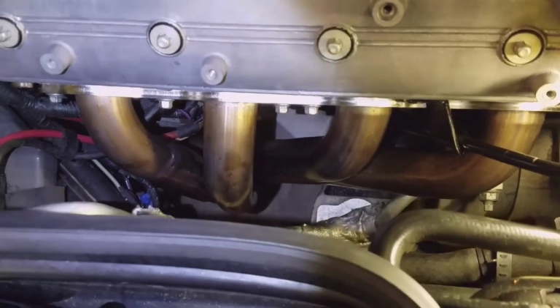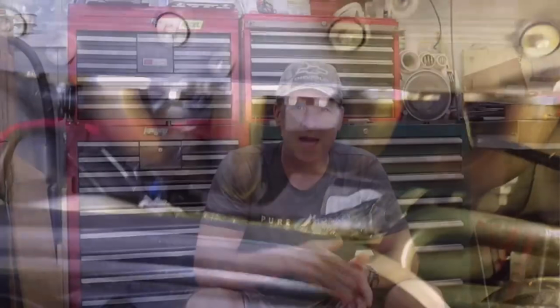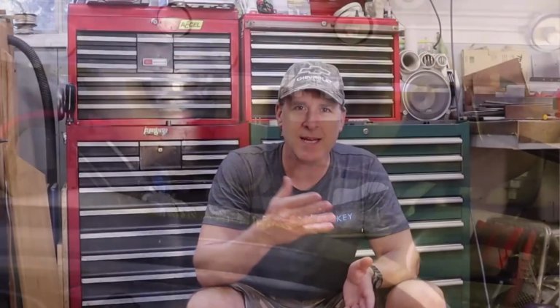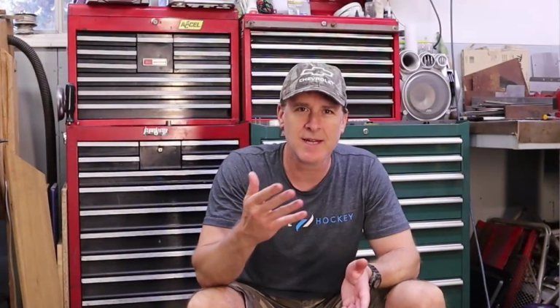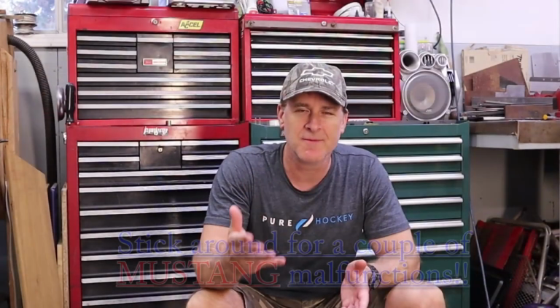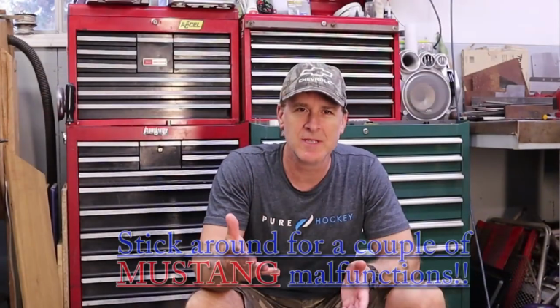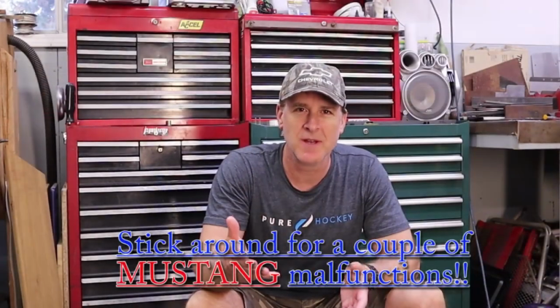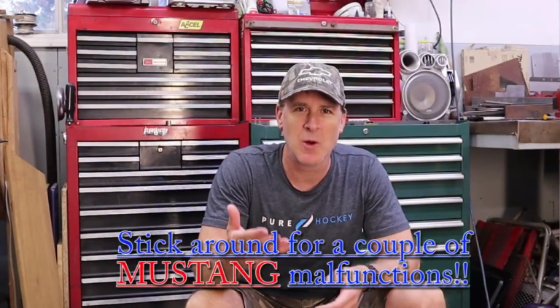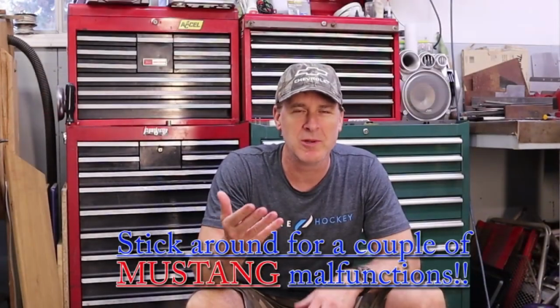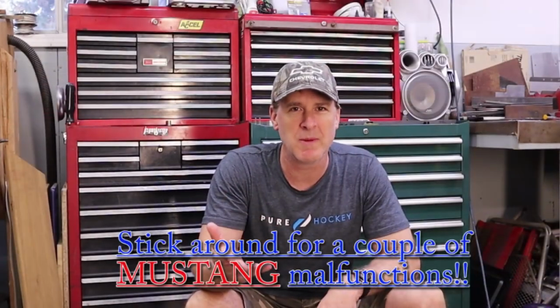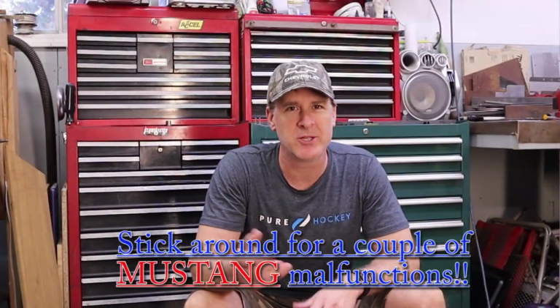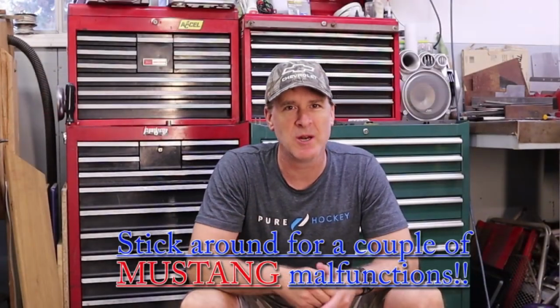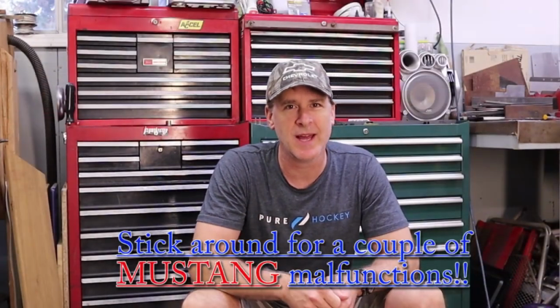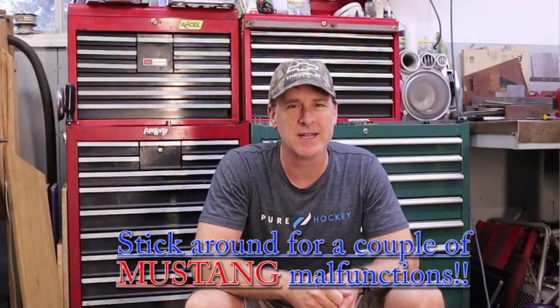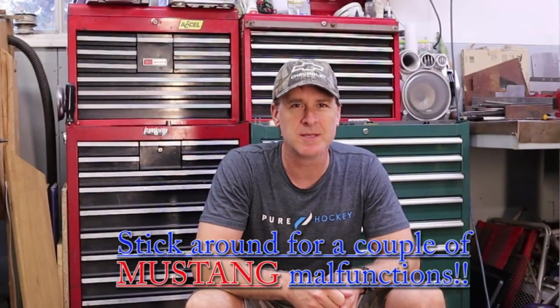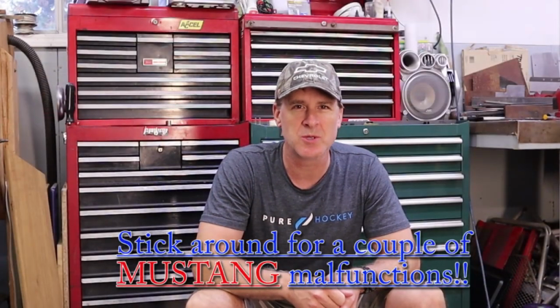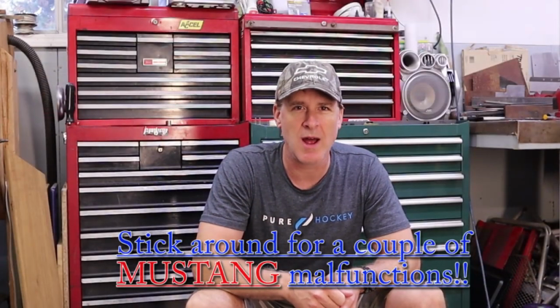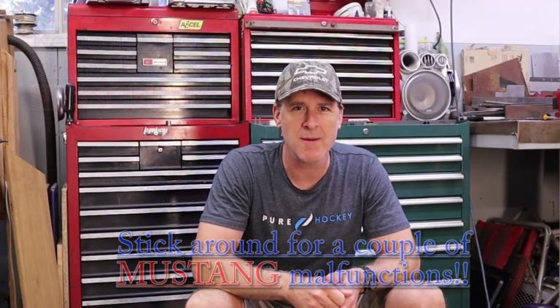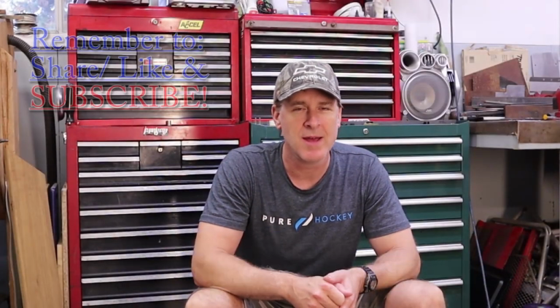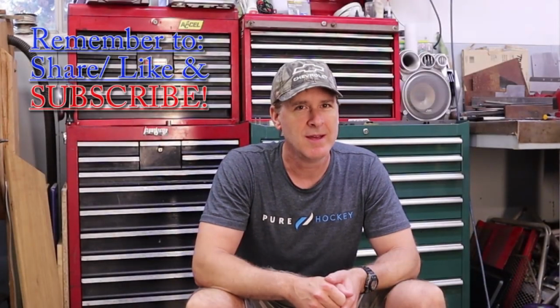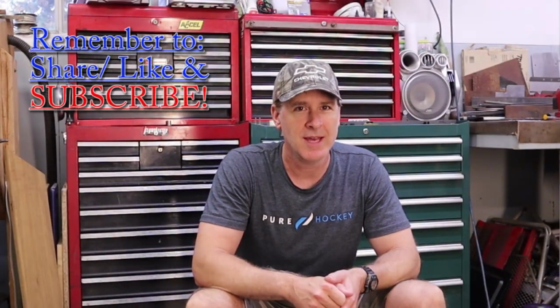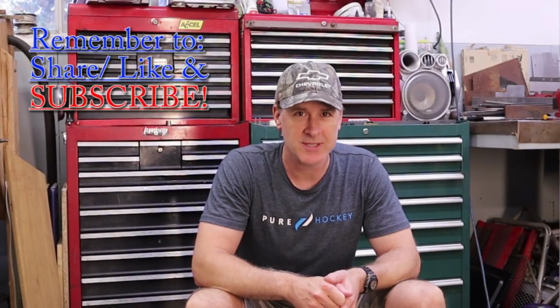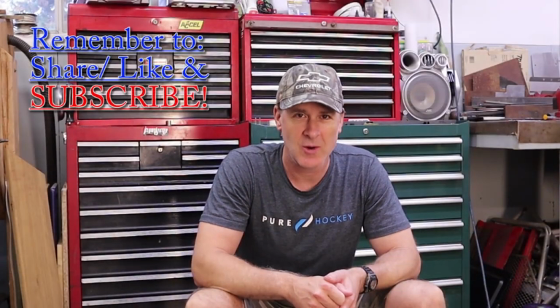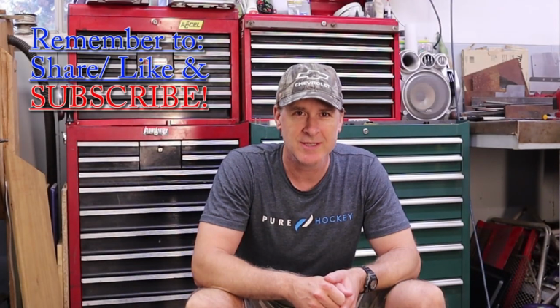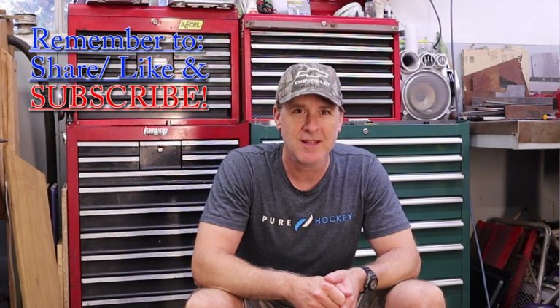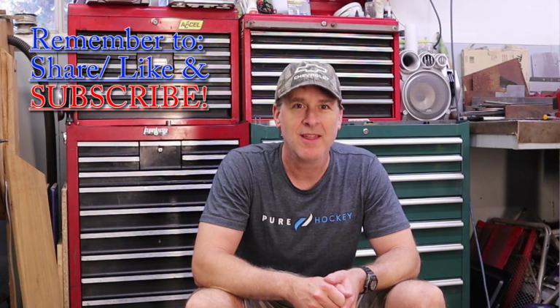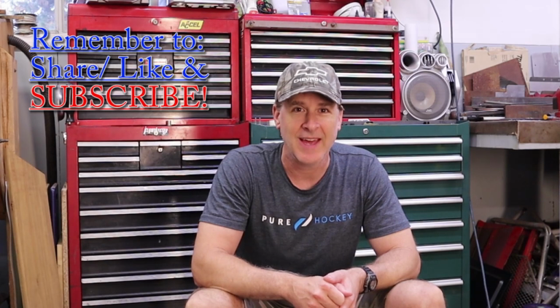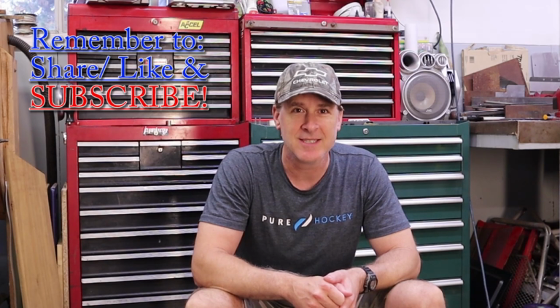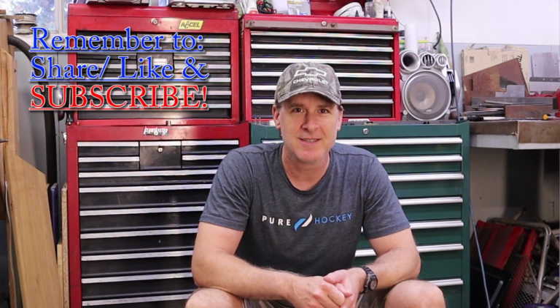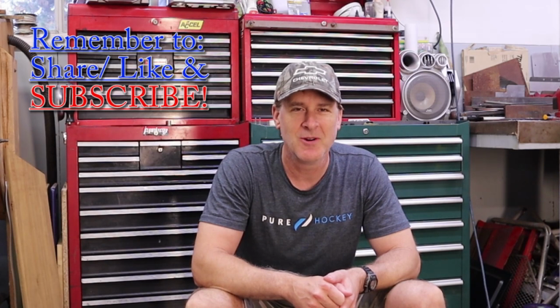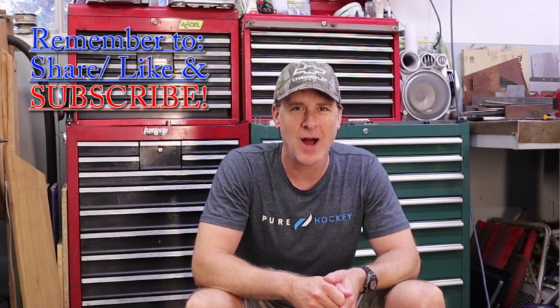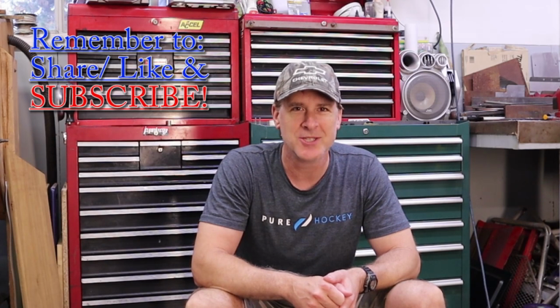Guys, that does it for this video. Please remember to share, like, and subscribe, and as always, thanks for watching.